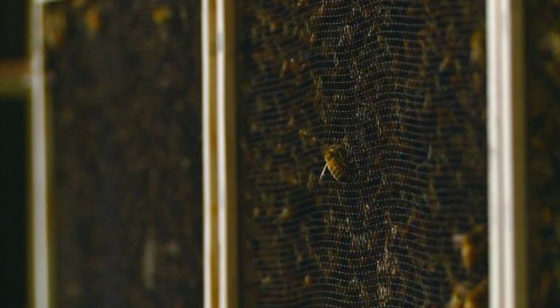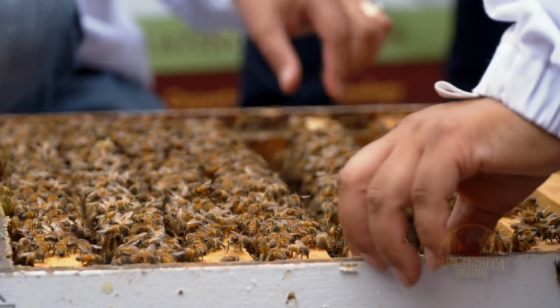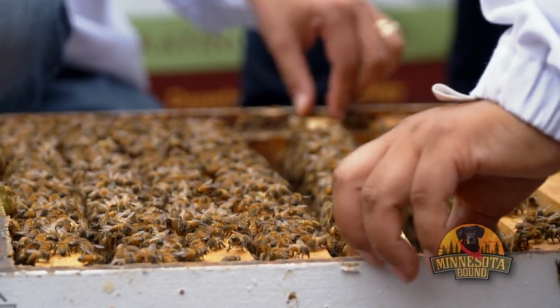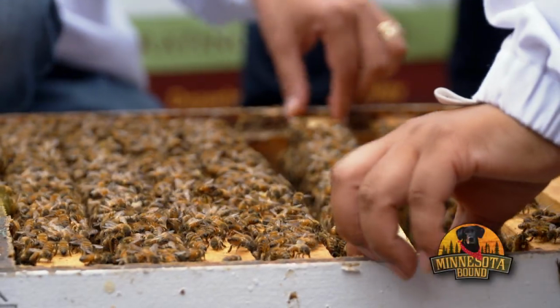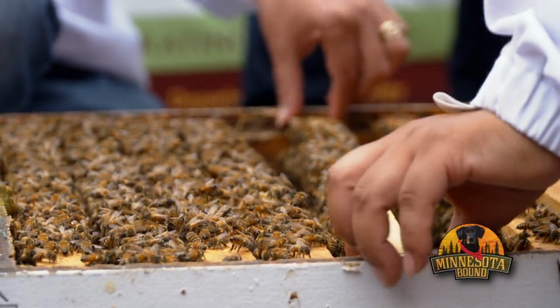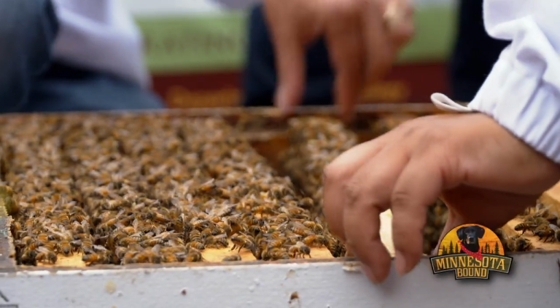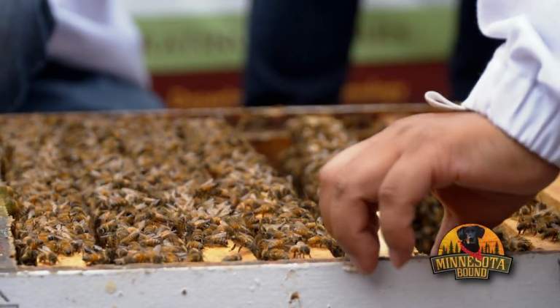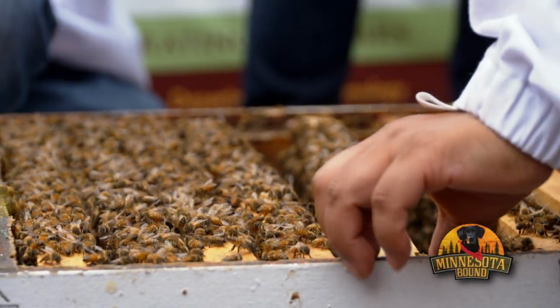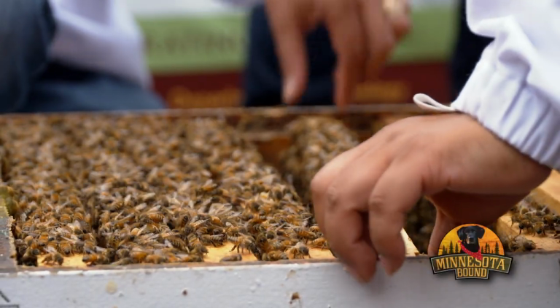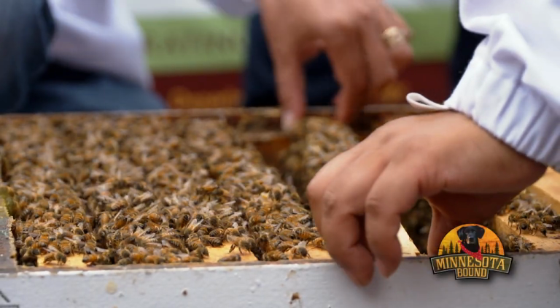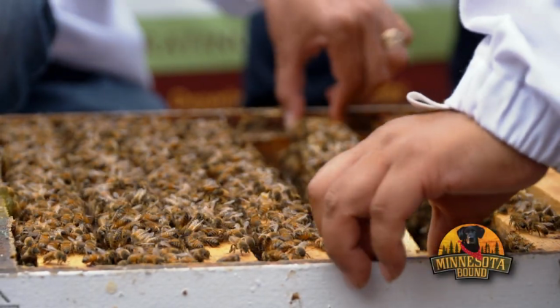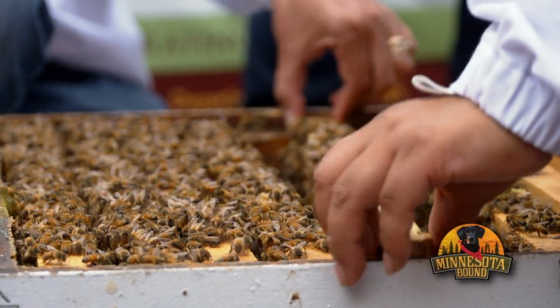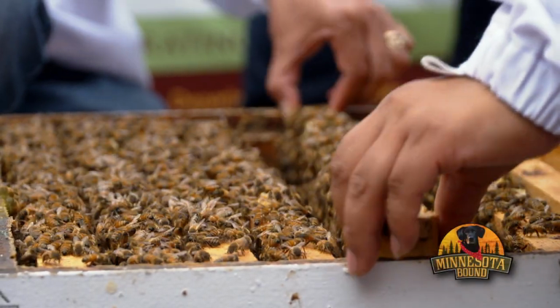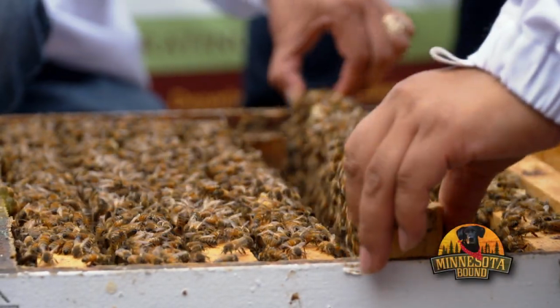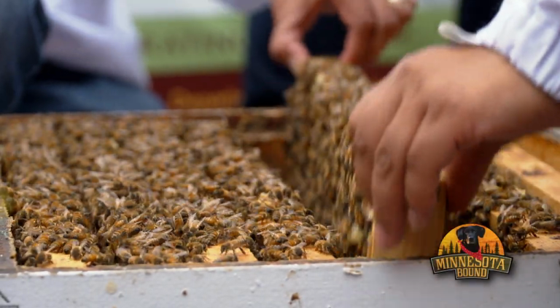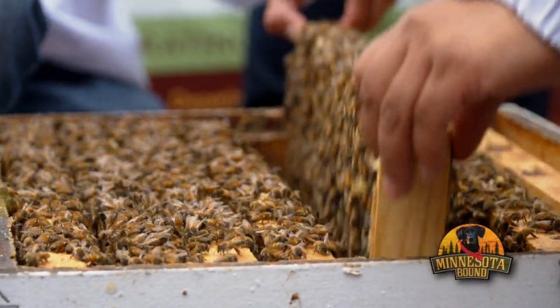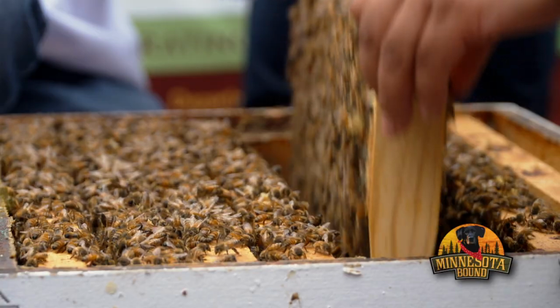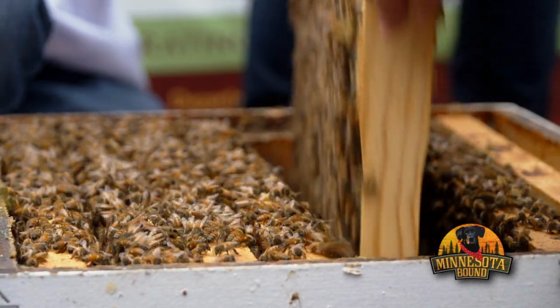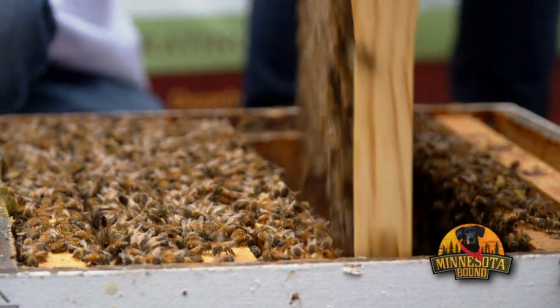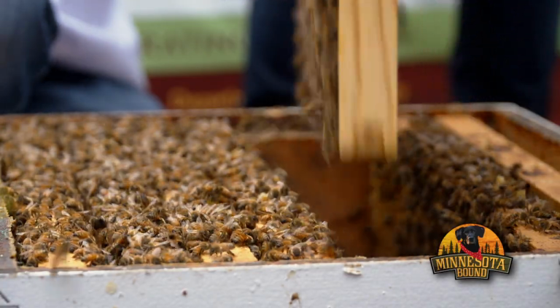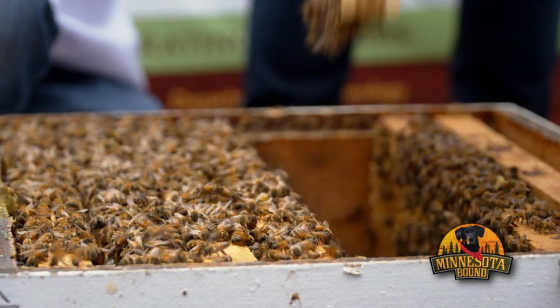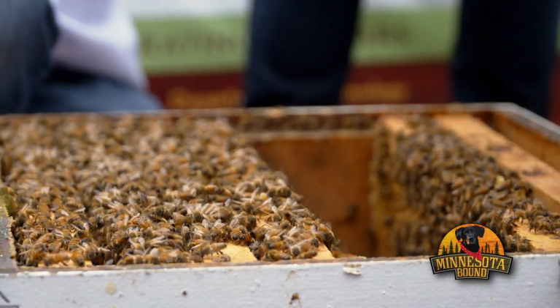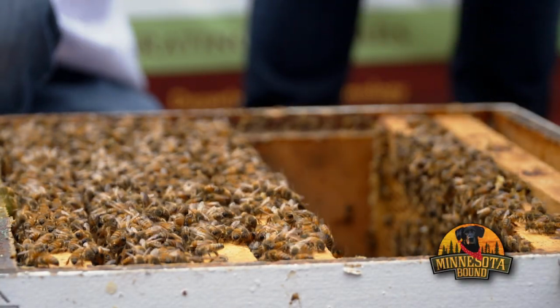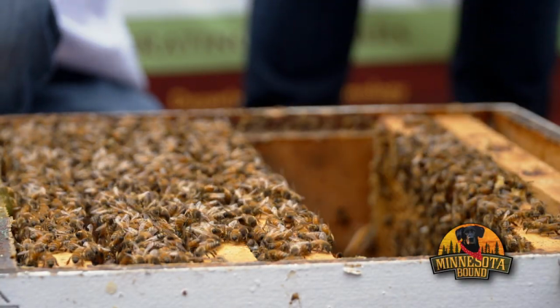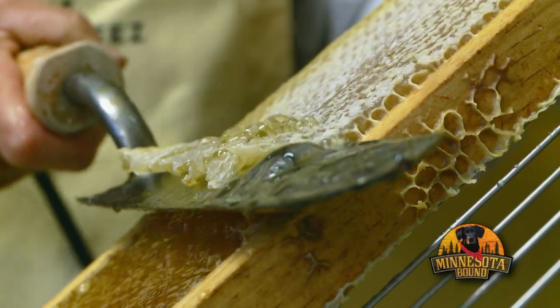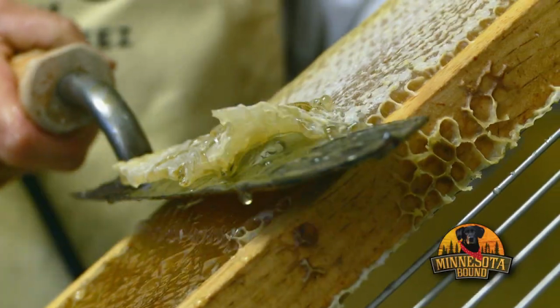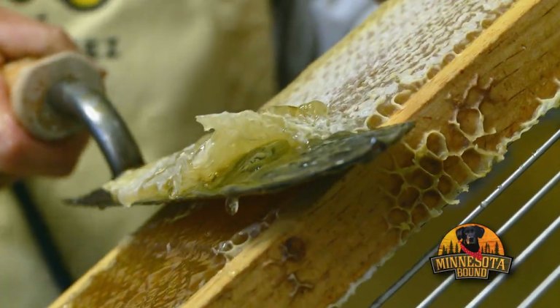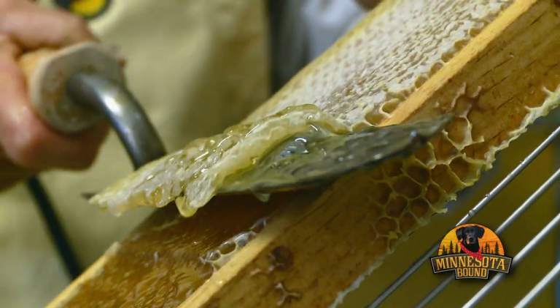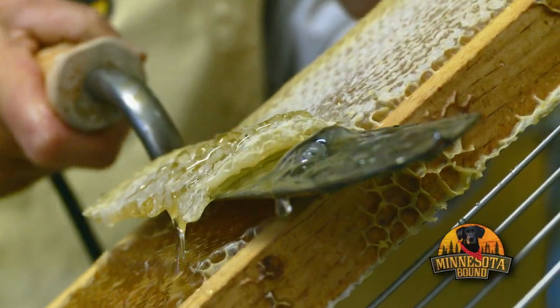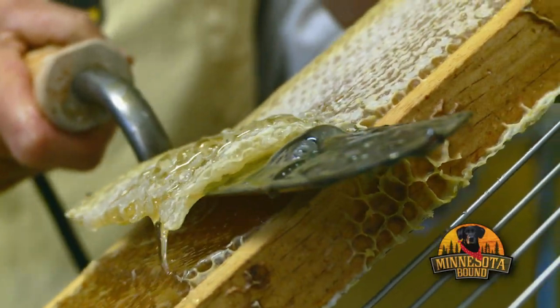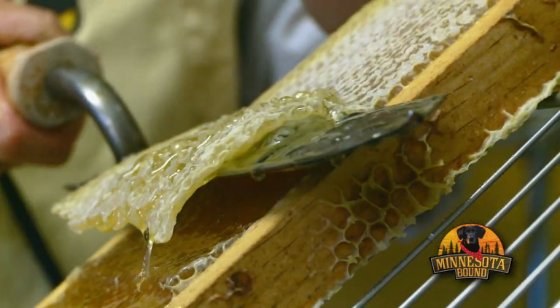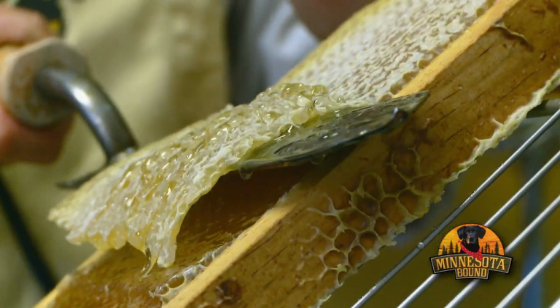Coming up next, a lesson in busy bees. We help you get into beekeeping.